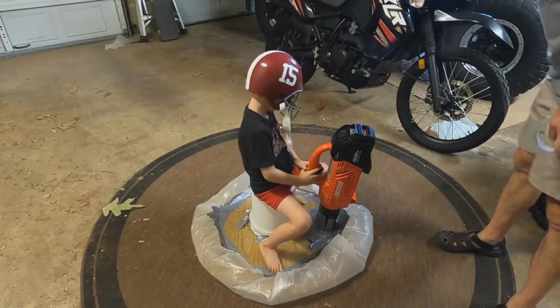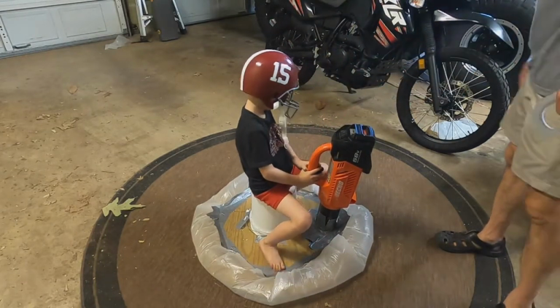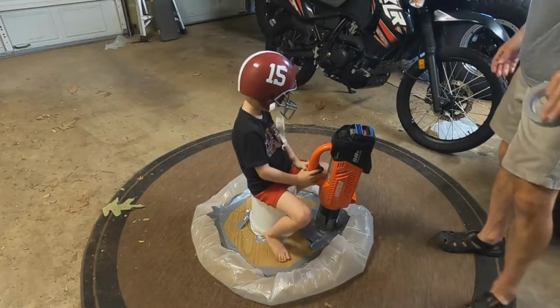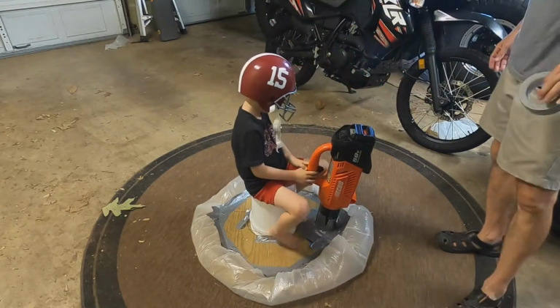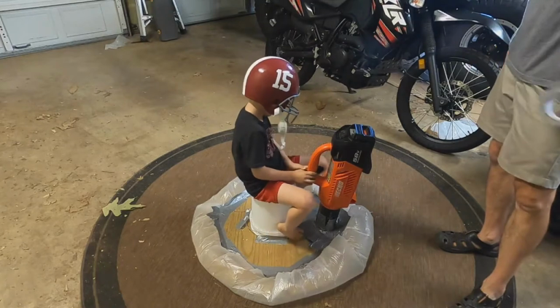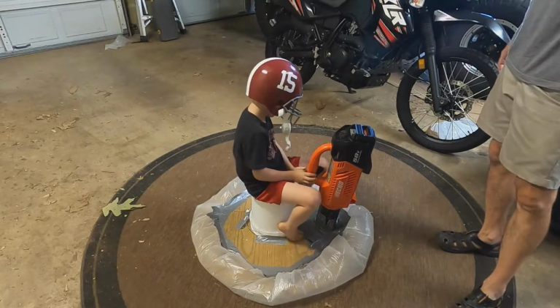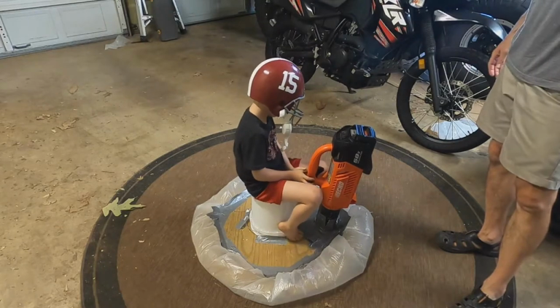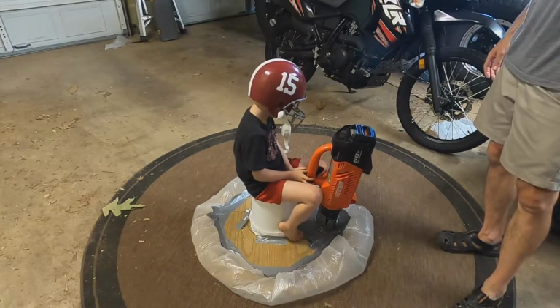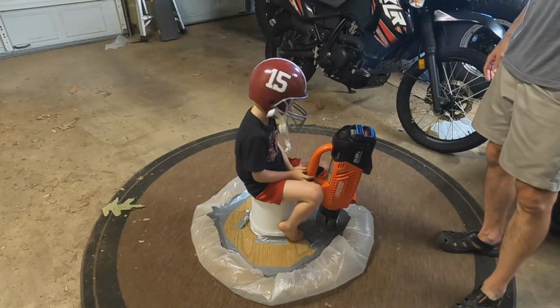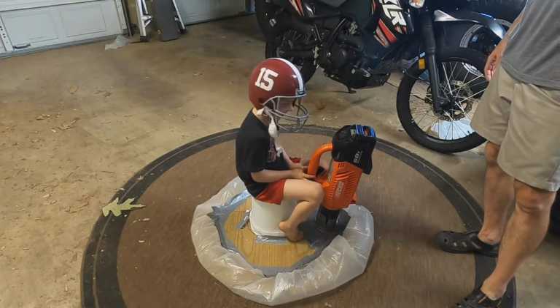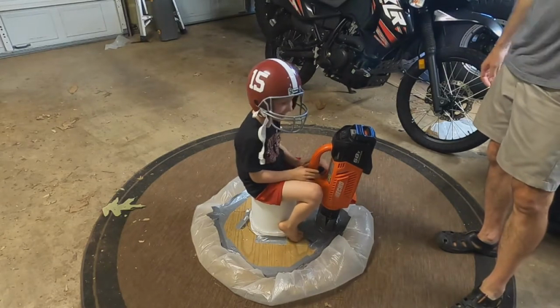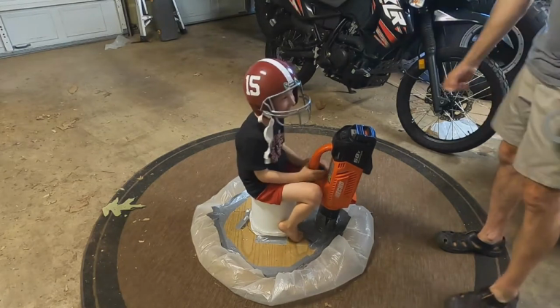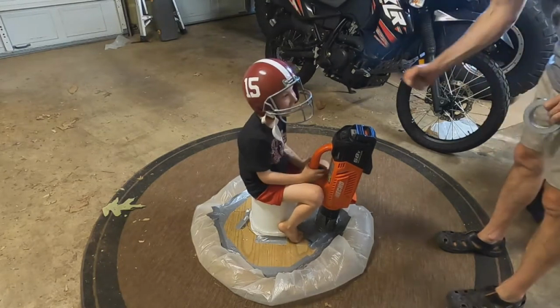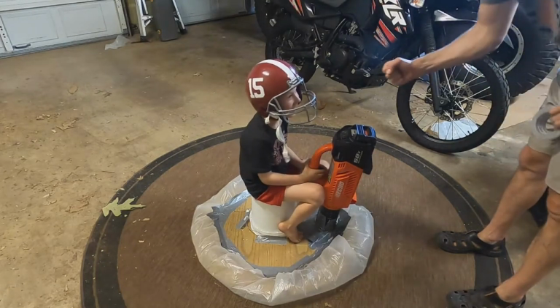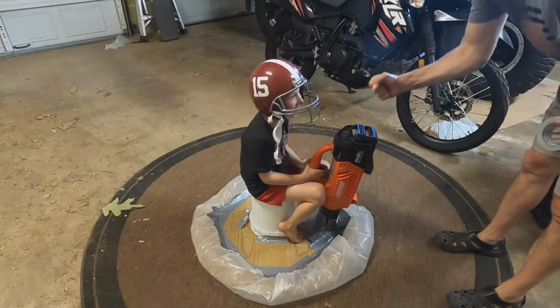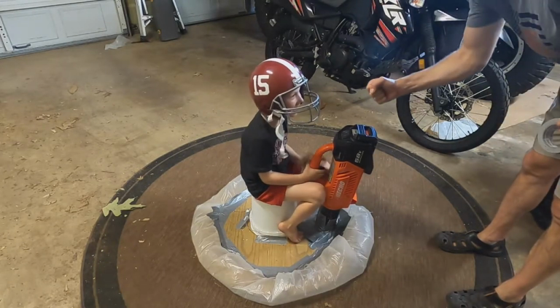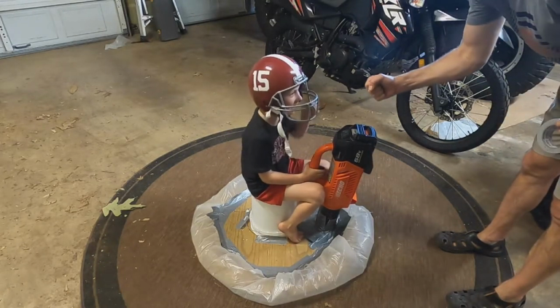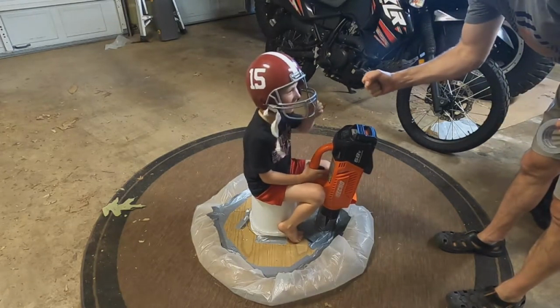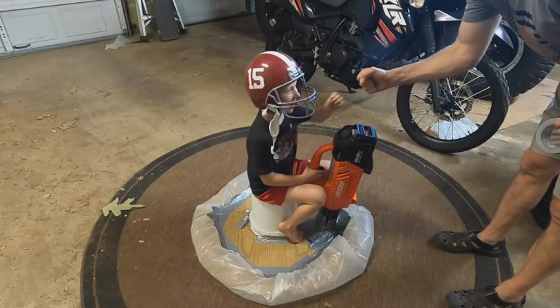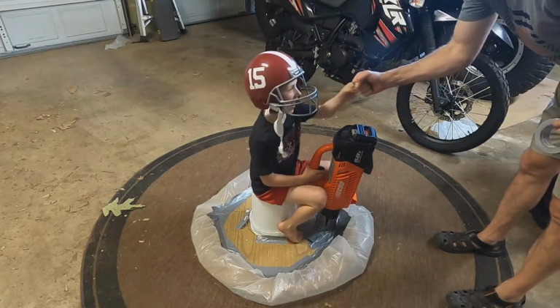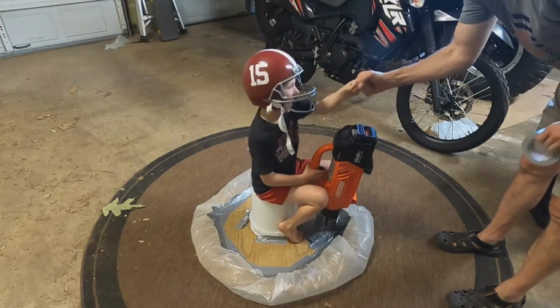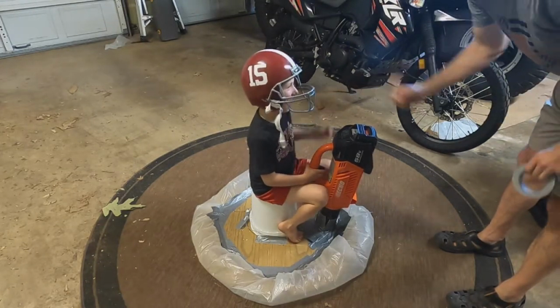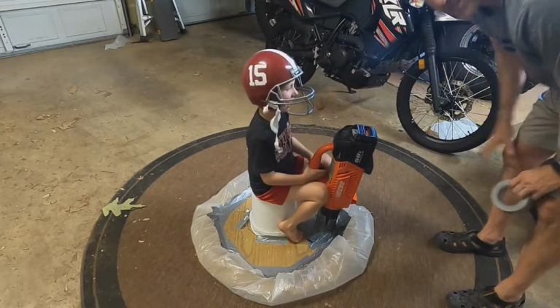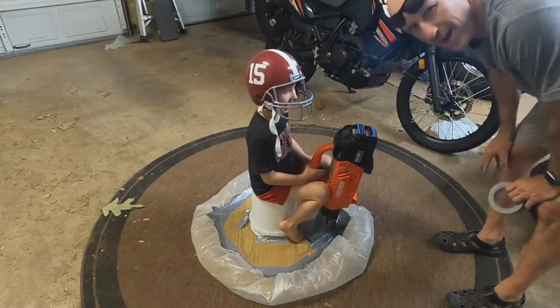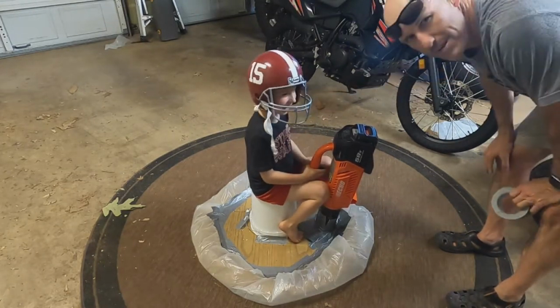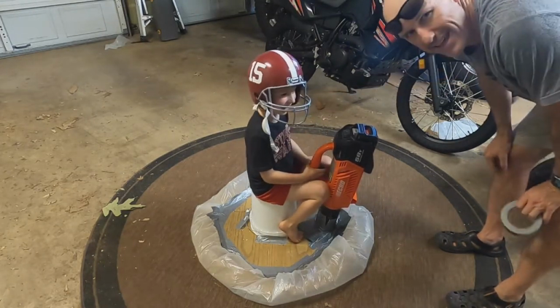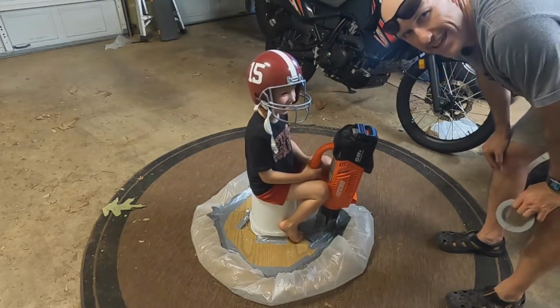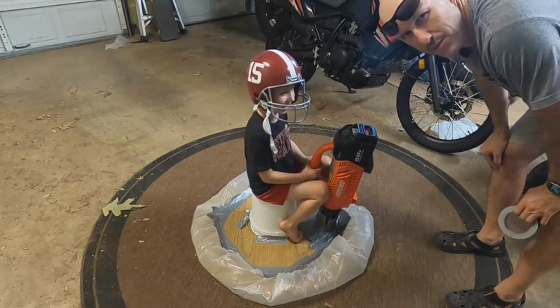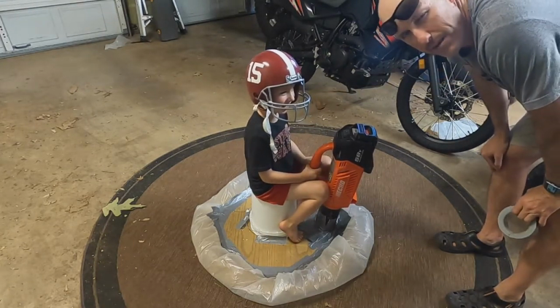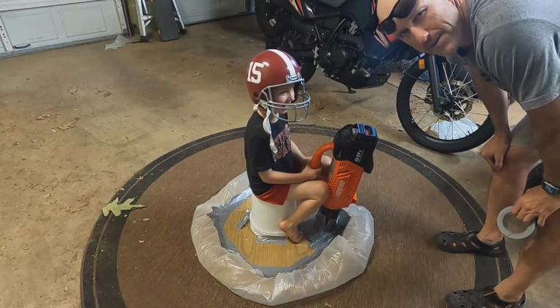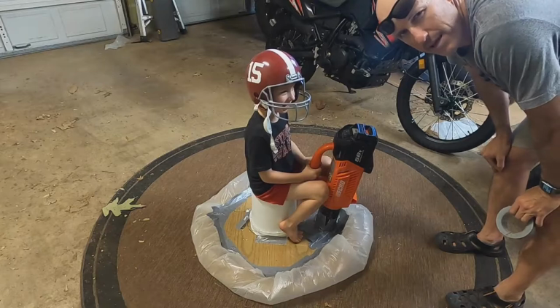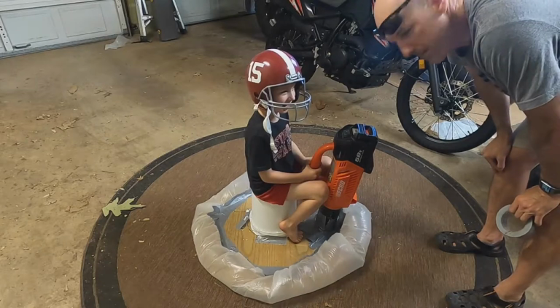Cool, huh? Yeah! Give me a fist bump. All right, we've had some fun with this. We're going to play with it a little bit more and maybe we'll make some adjustments on it.